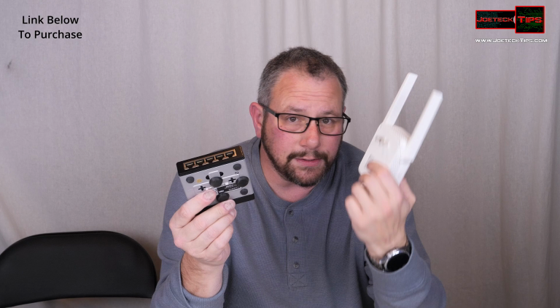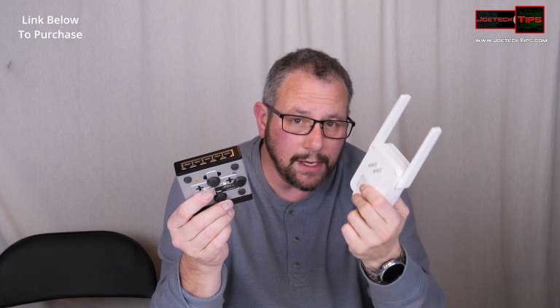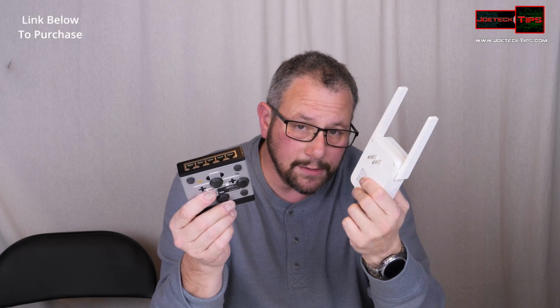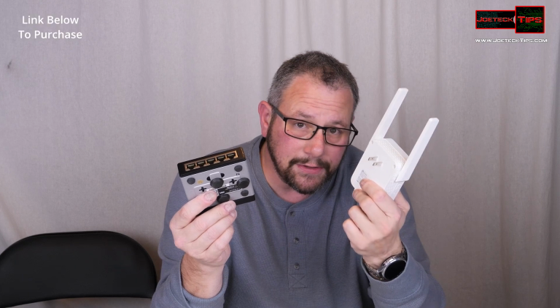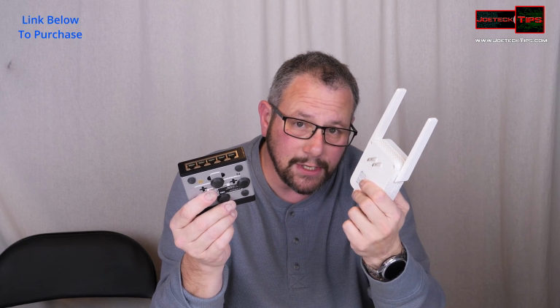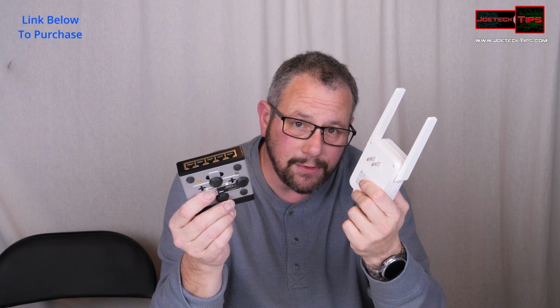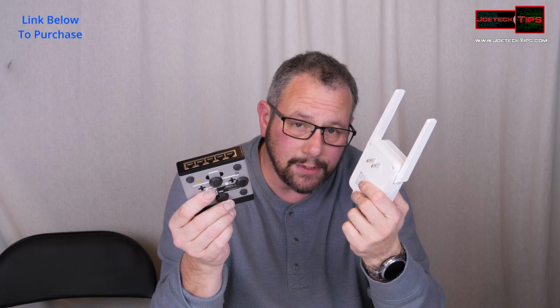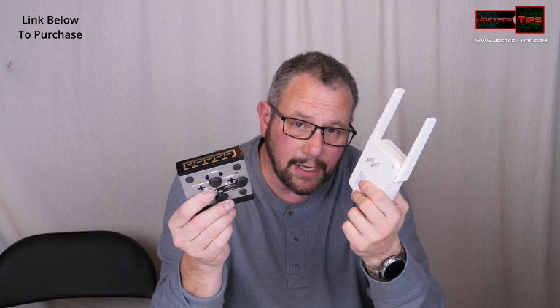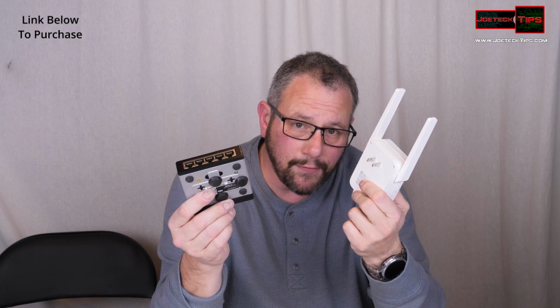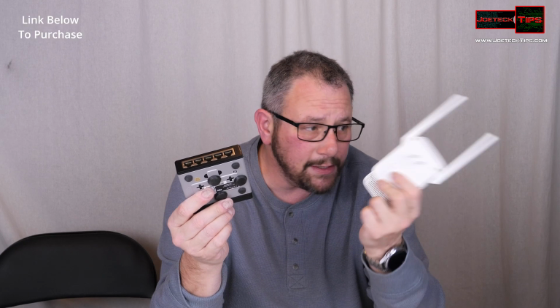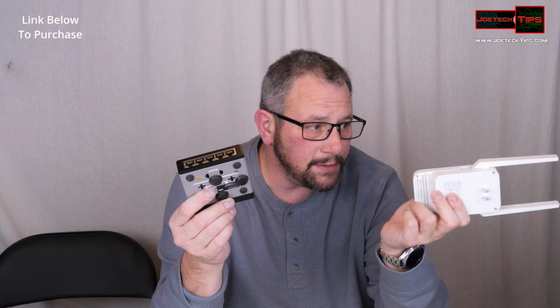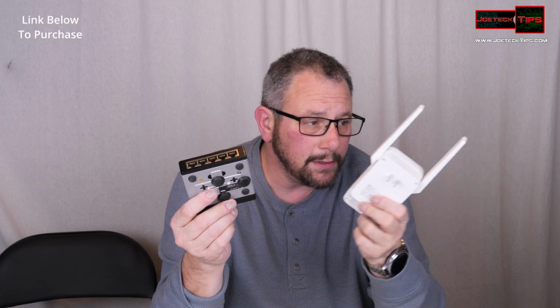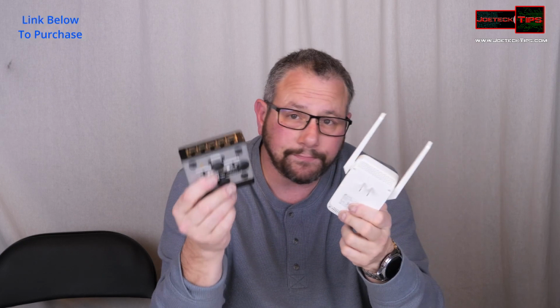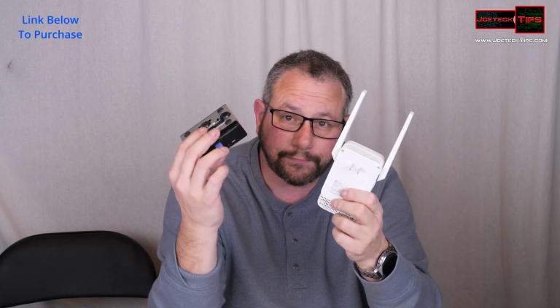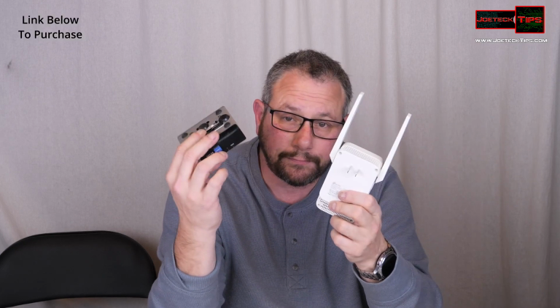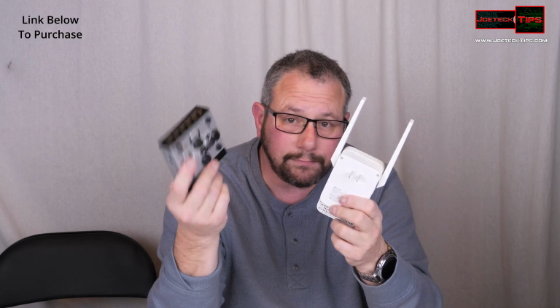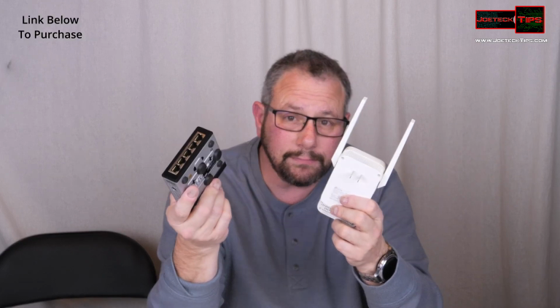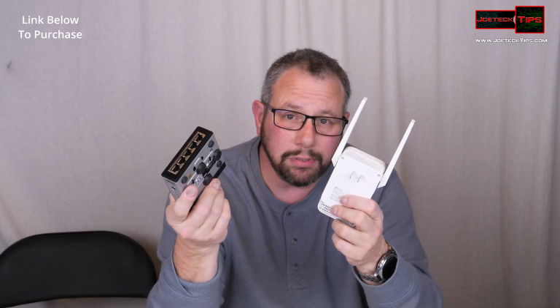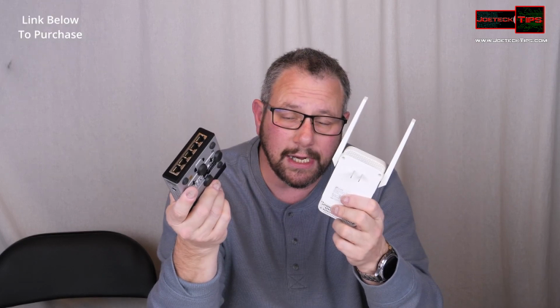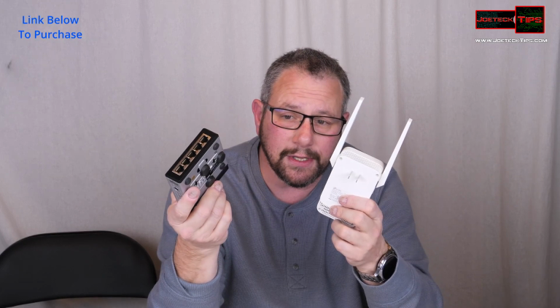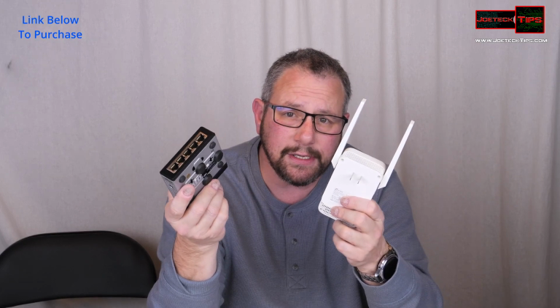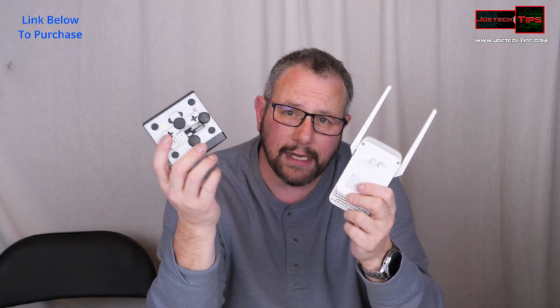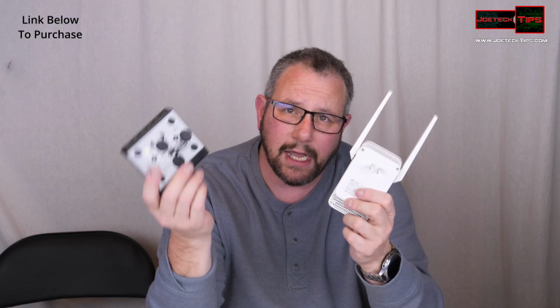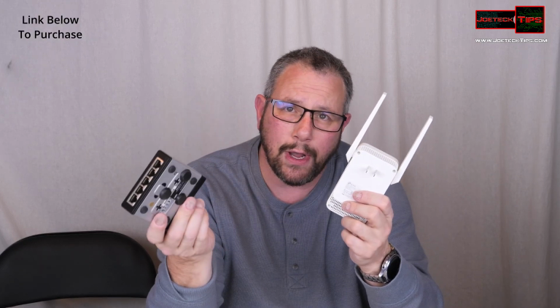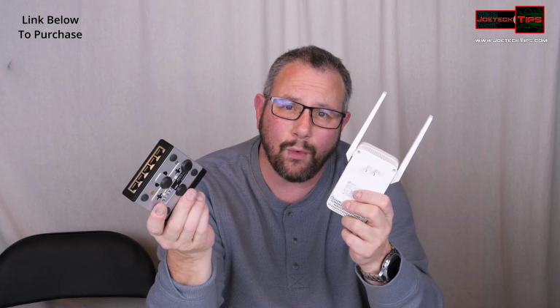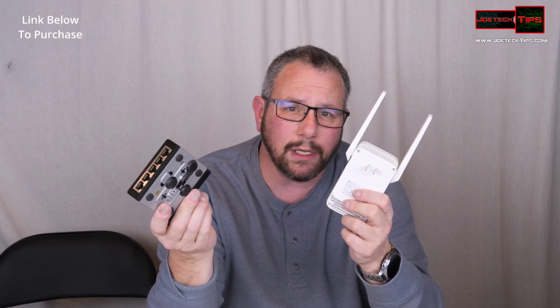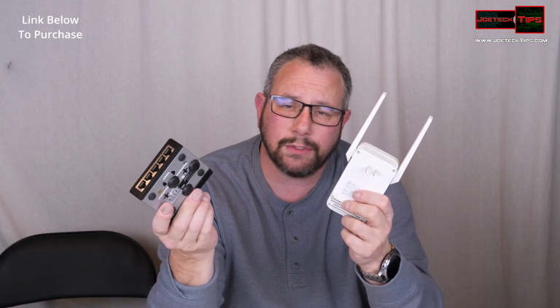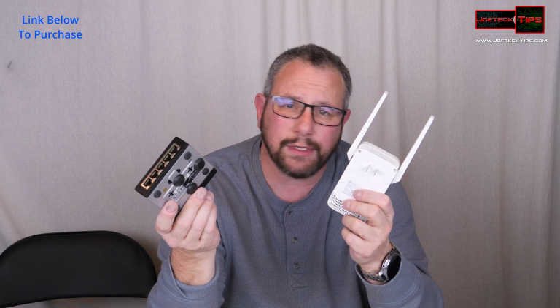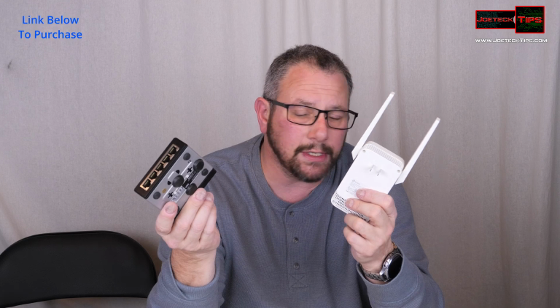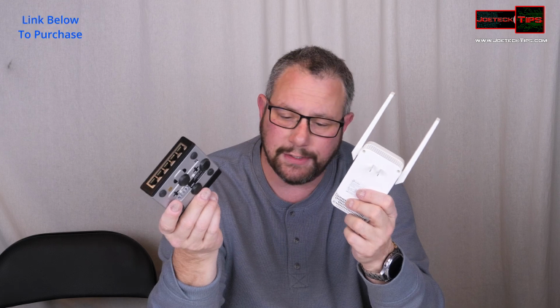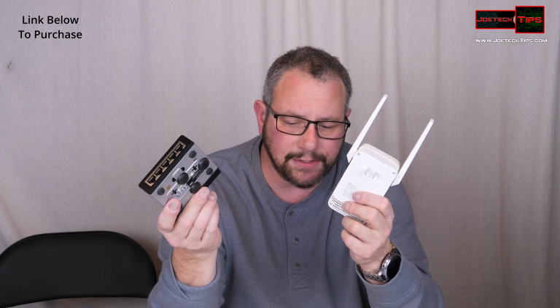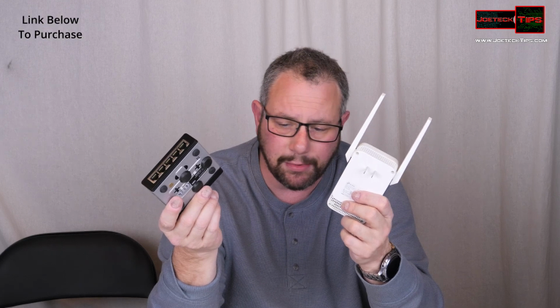Set this up using the interface, plug it into this, and now you have a wireless switch. It's that simple.